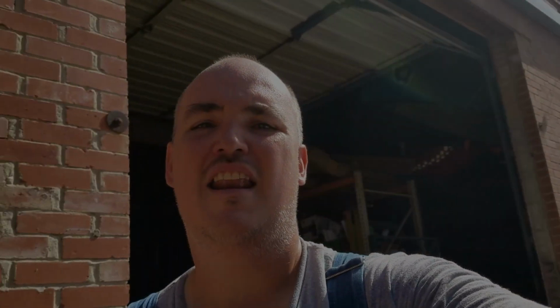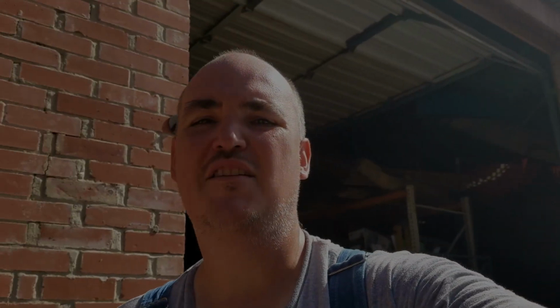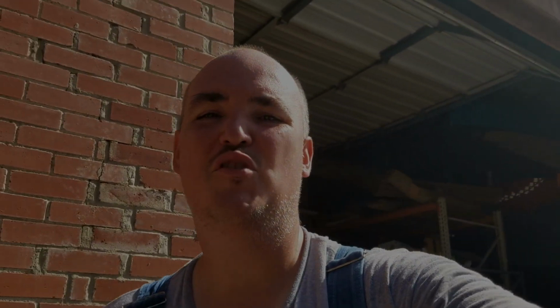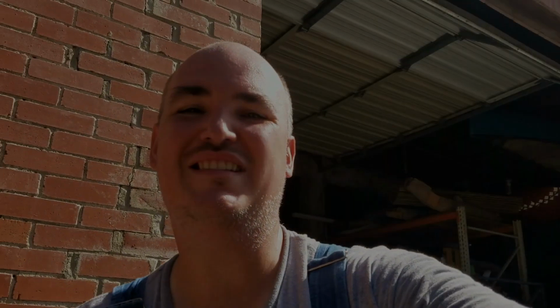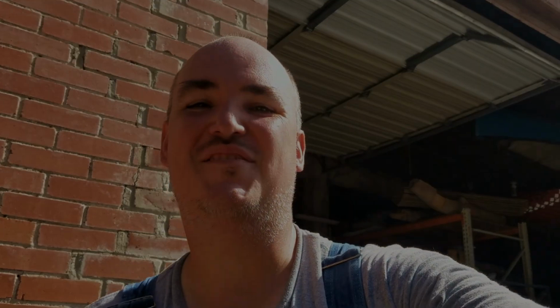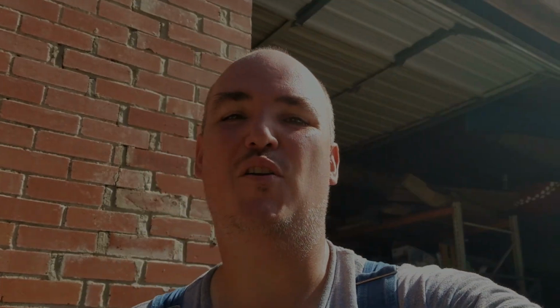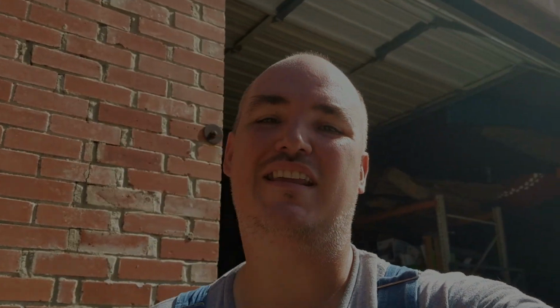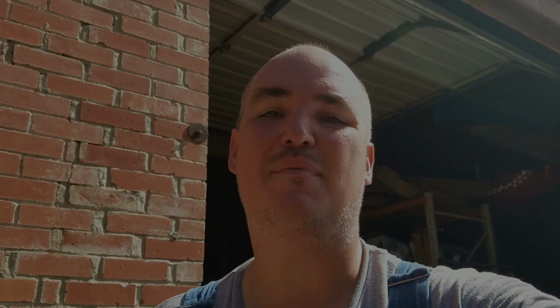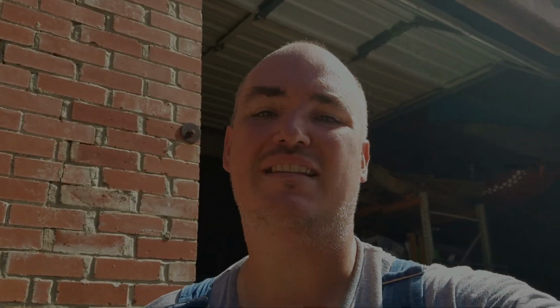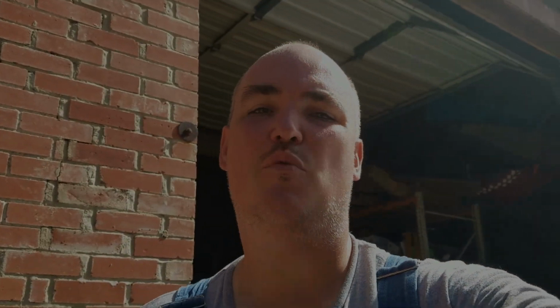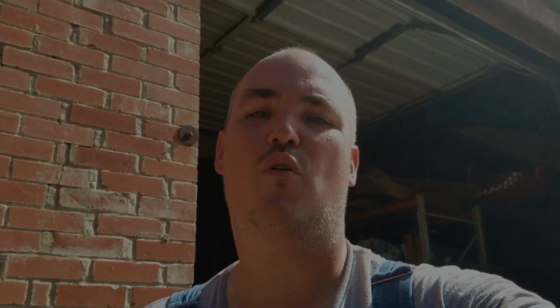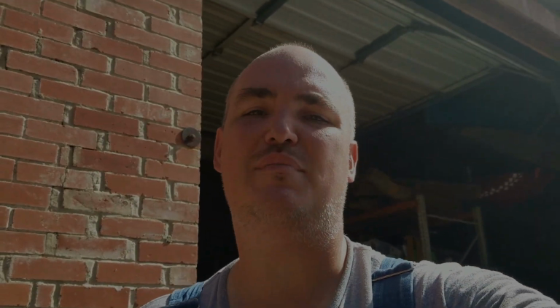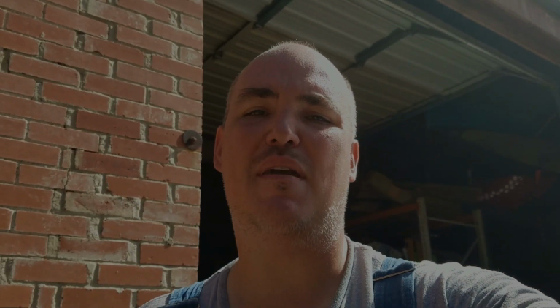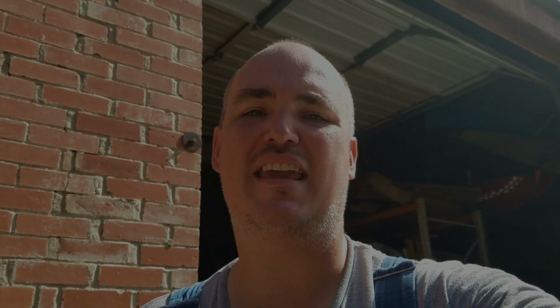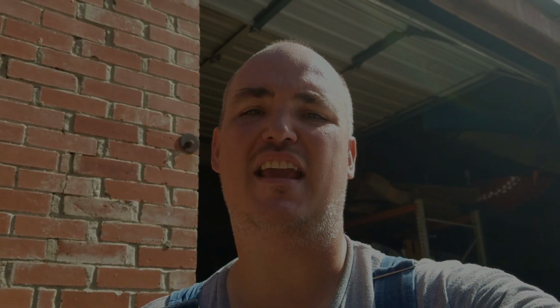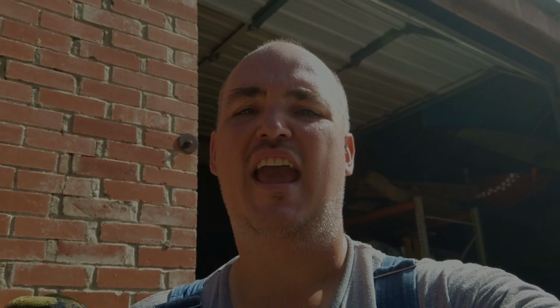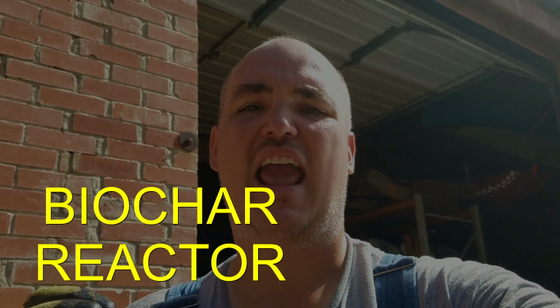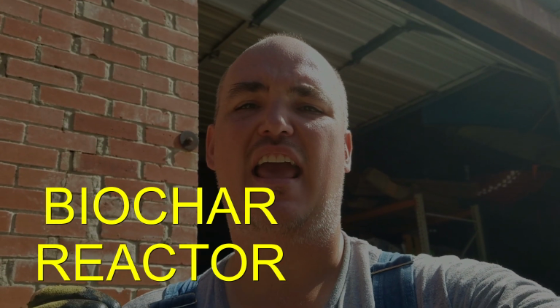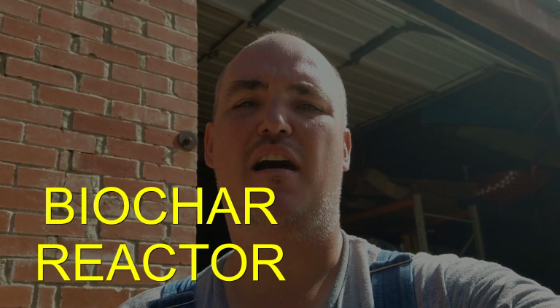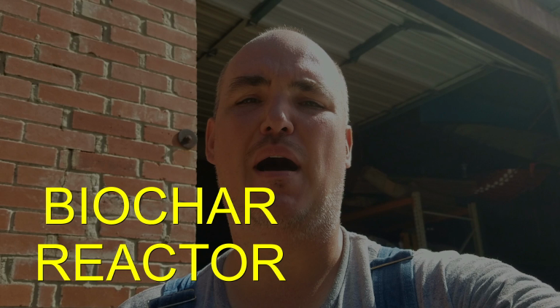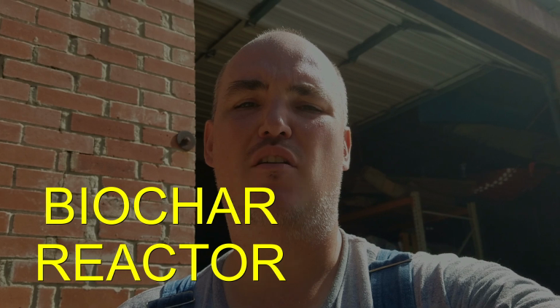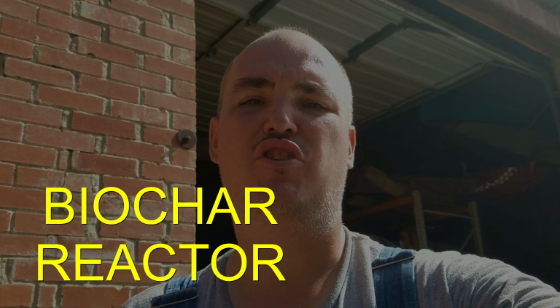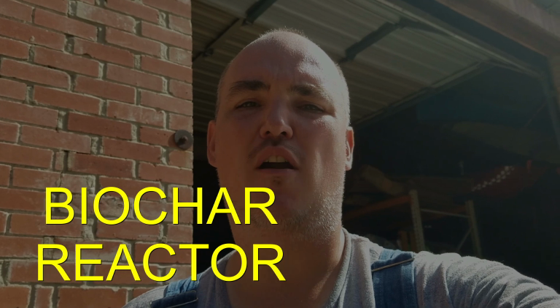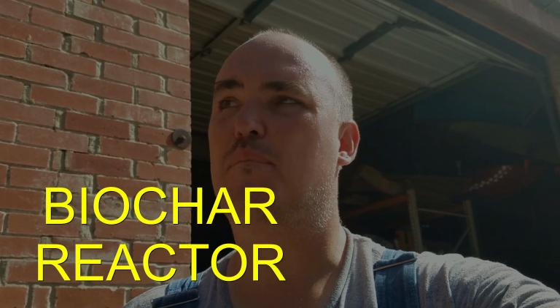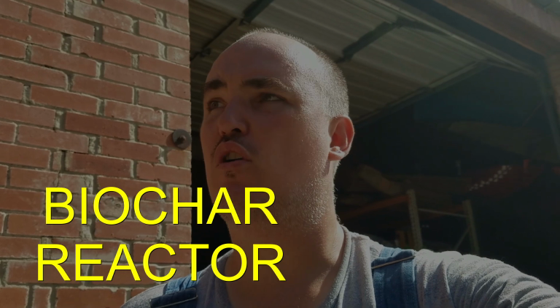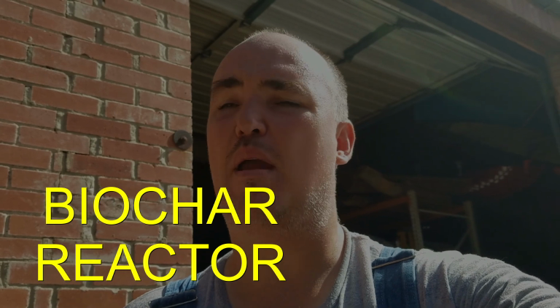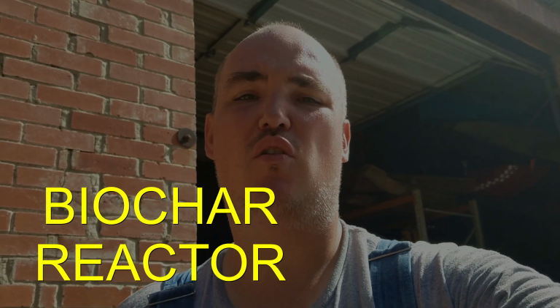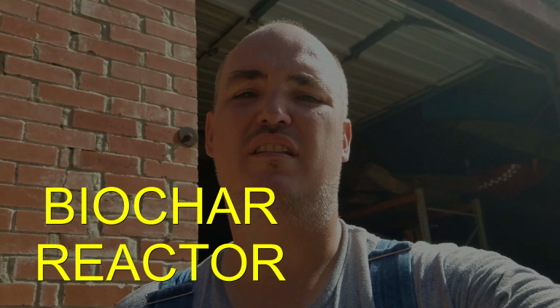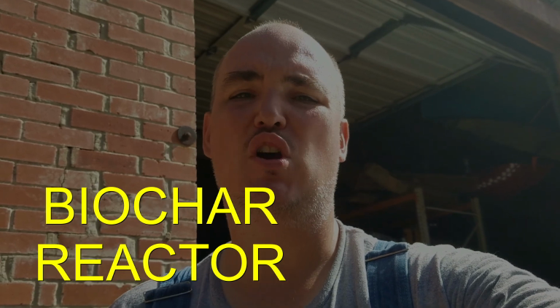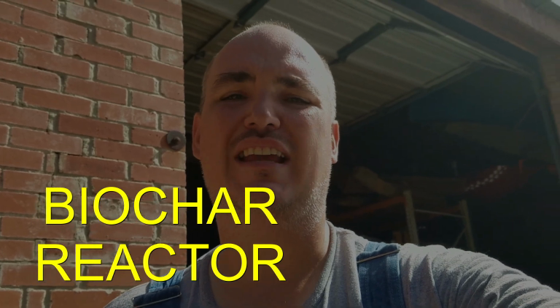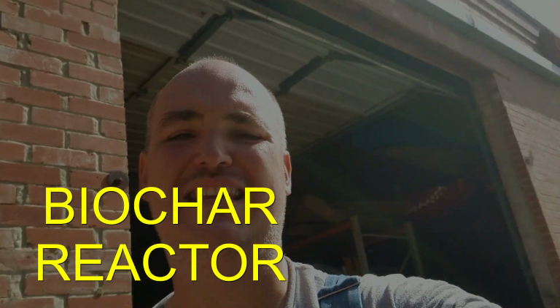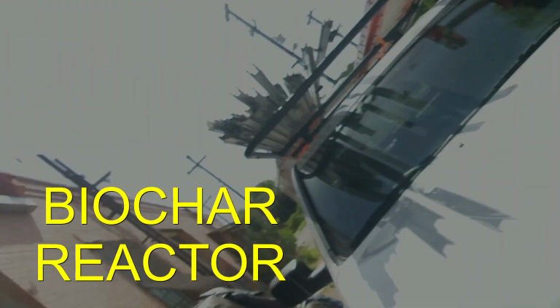Hey YouTube, this is The Green Cabbie, and today we're going to be making a biochar burn barrel. It's going to be called a T-LUD.